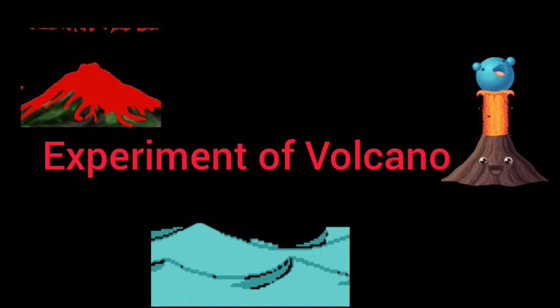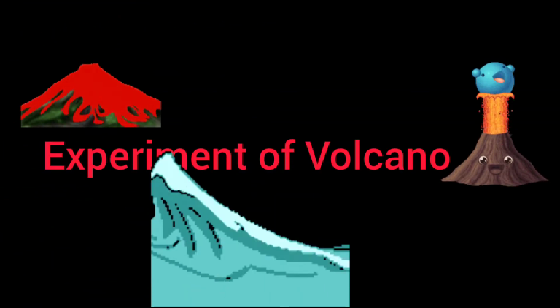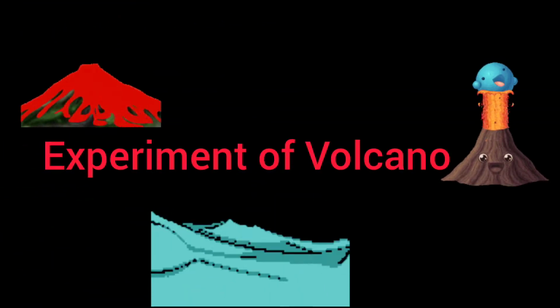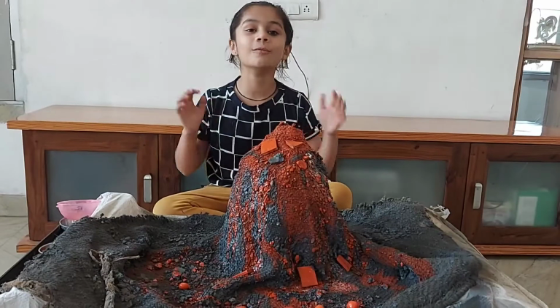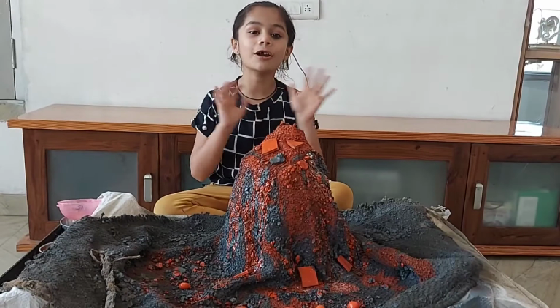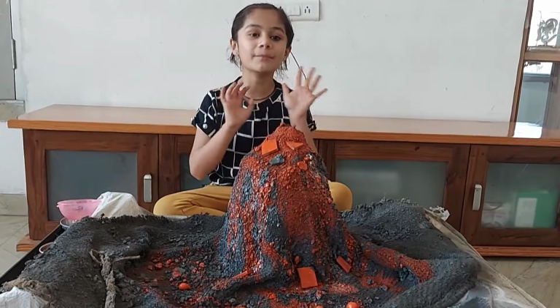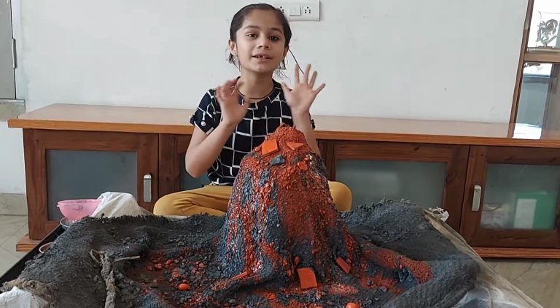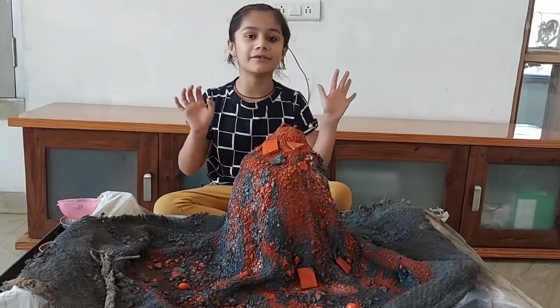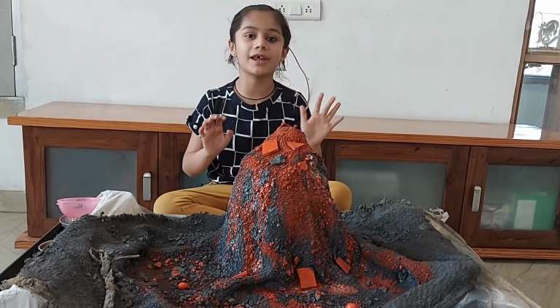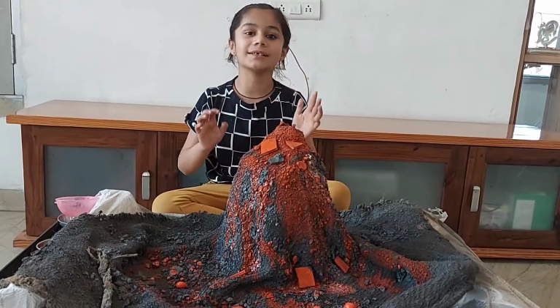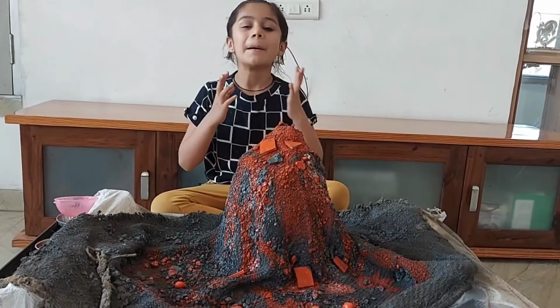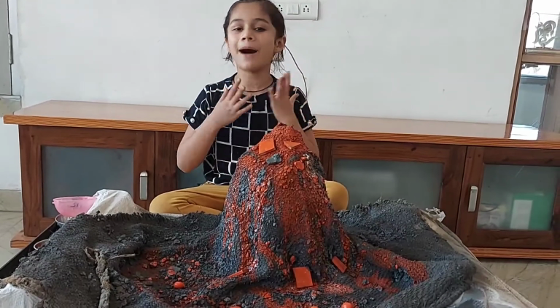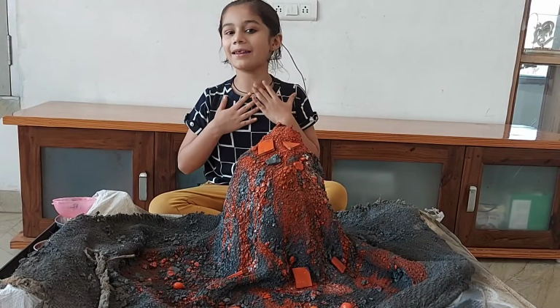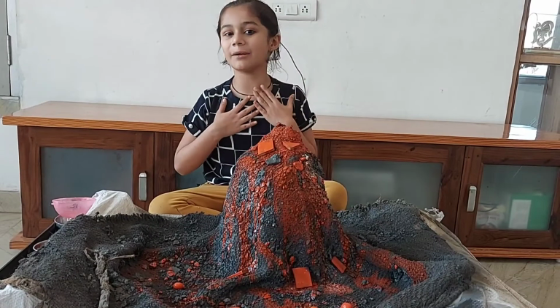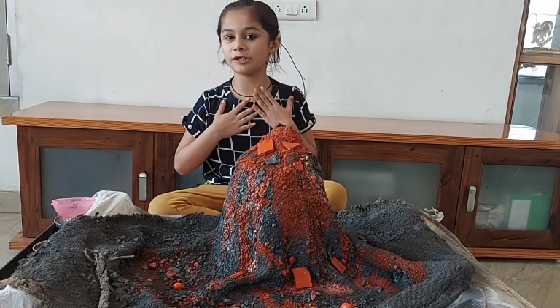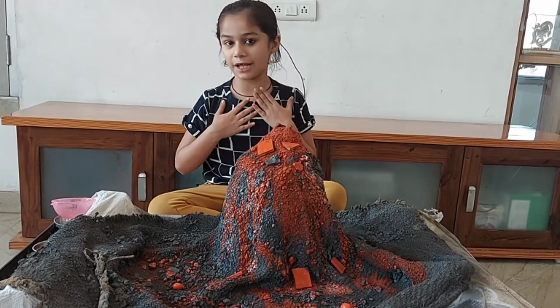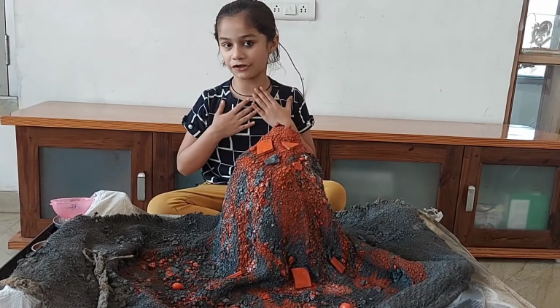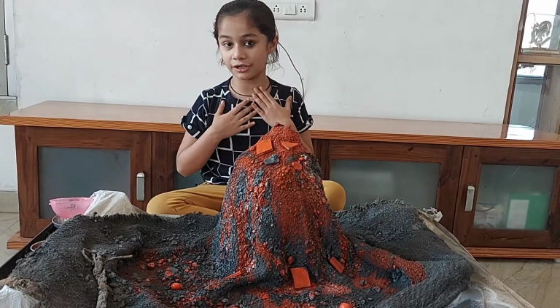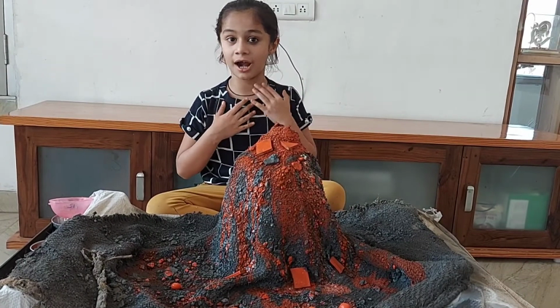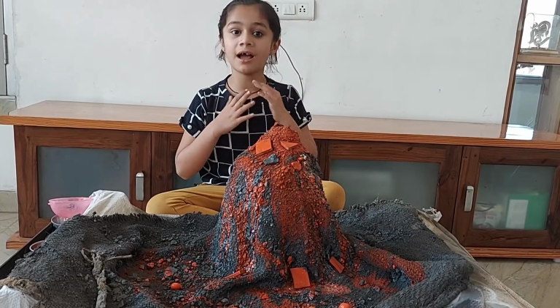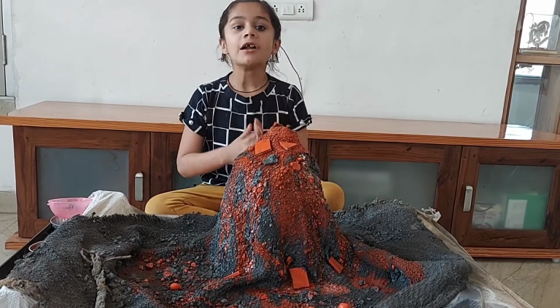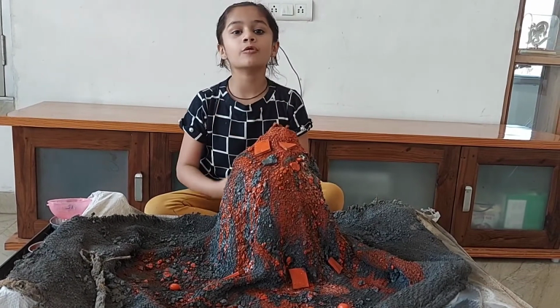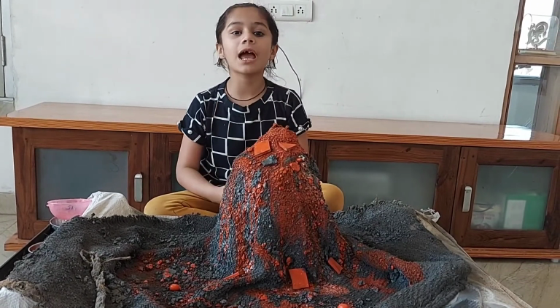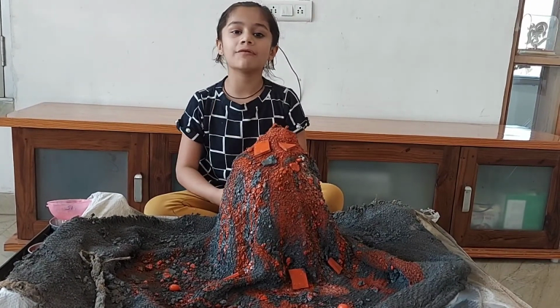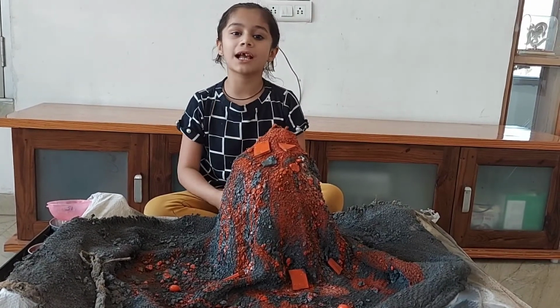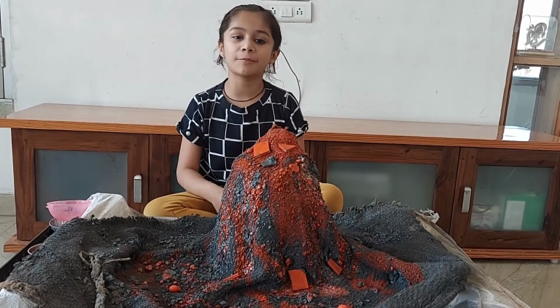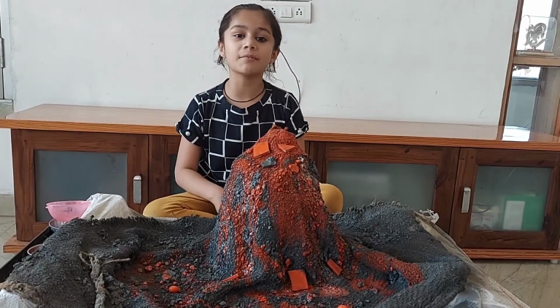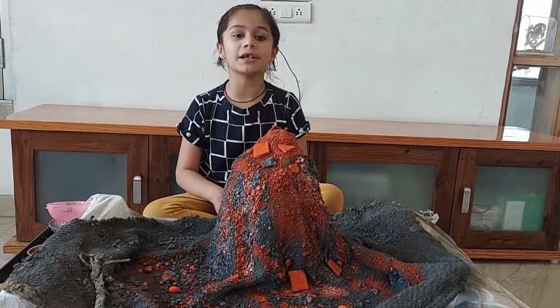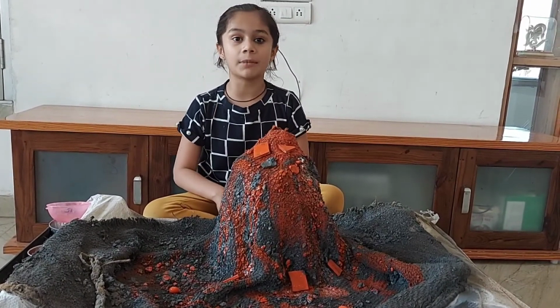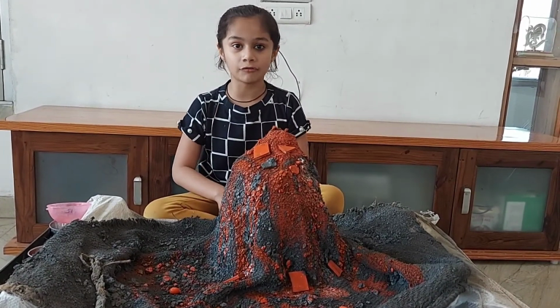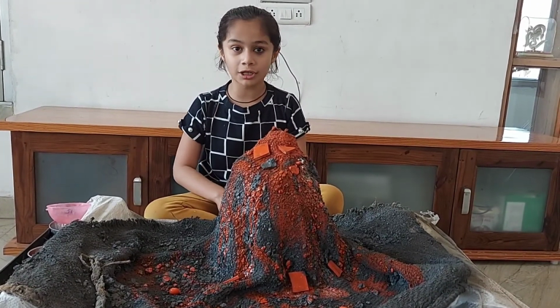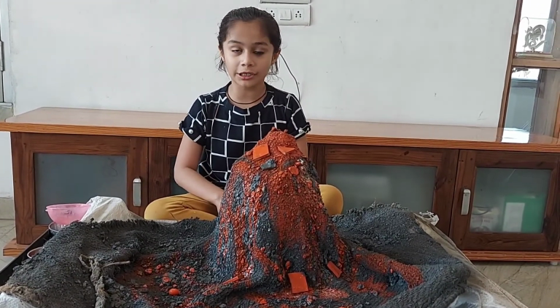Good morning my dear friends. My name is Pianshi Kataria. Today I will experiment about Volcano.